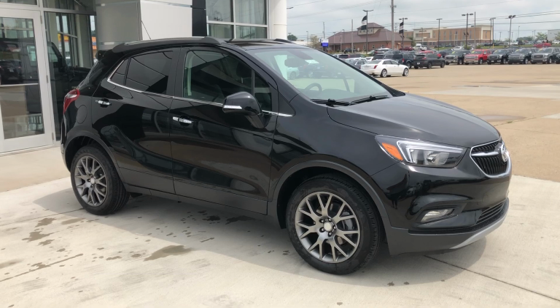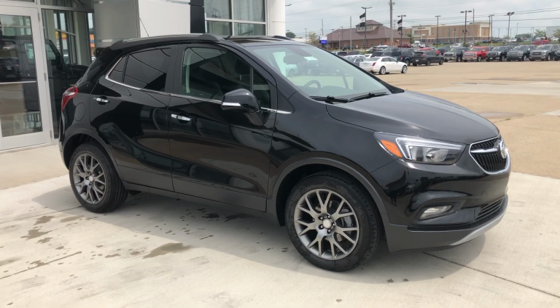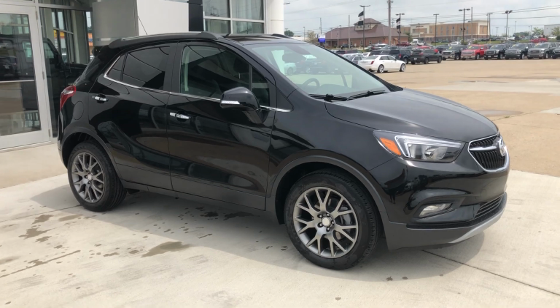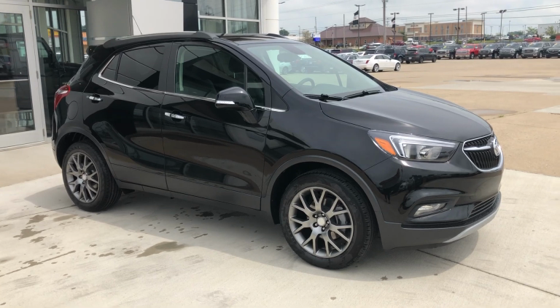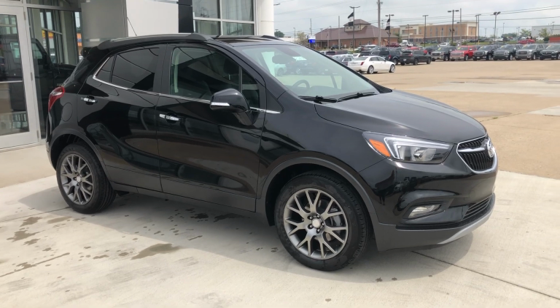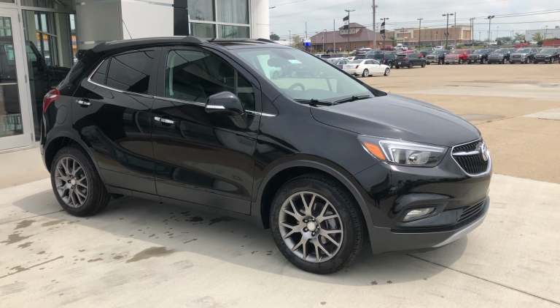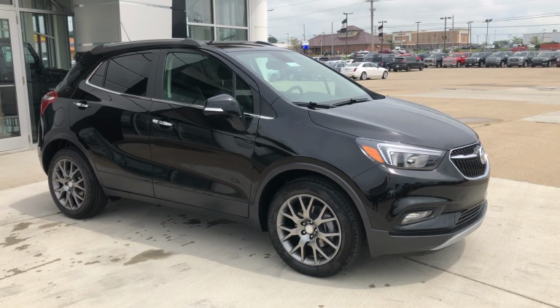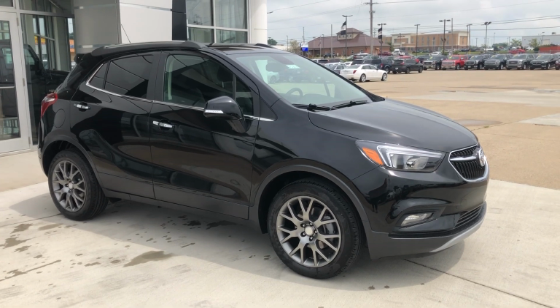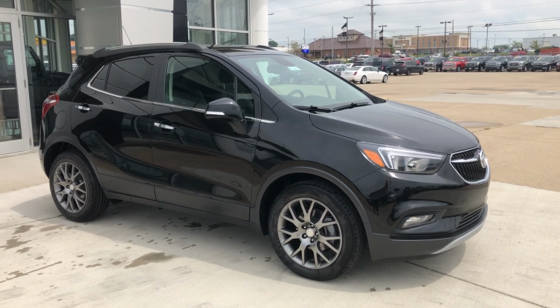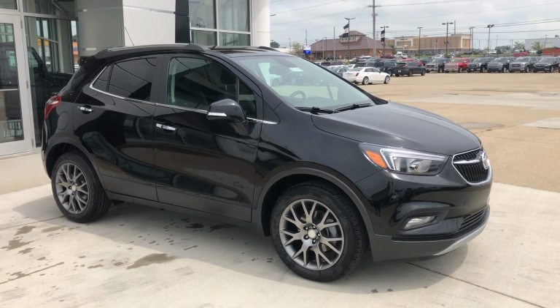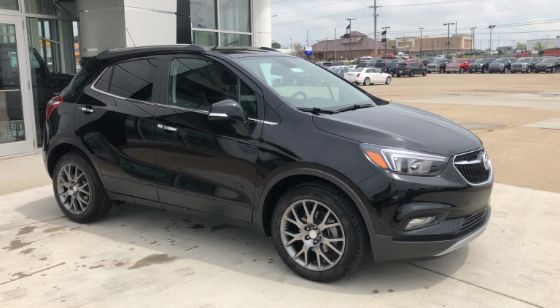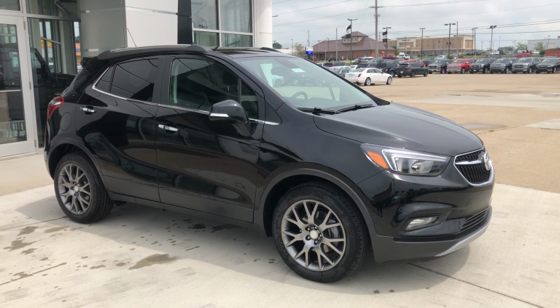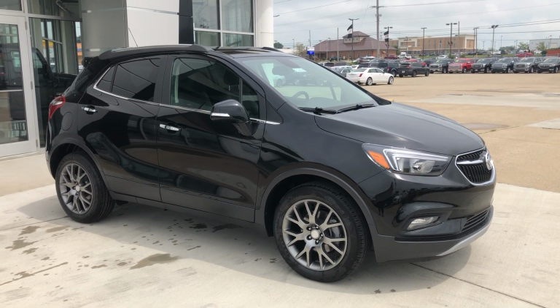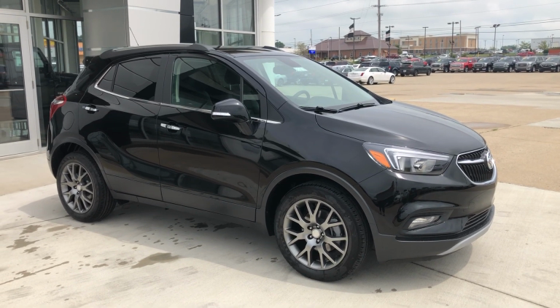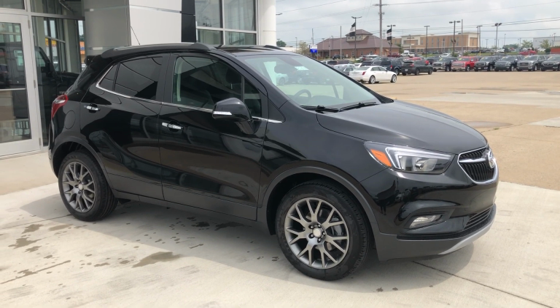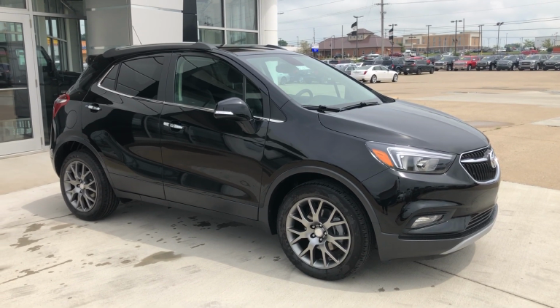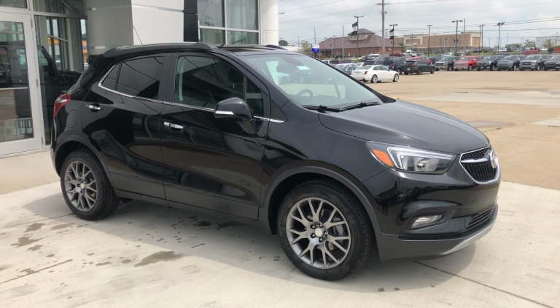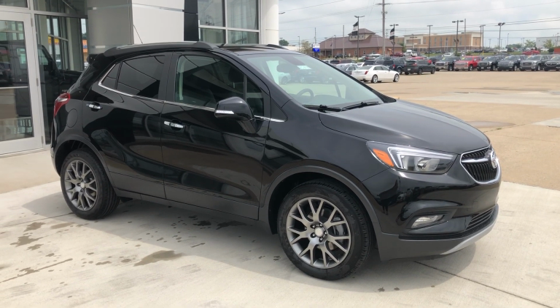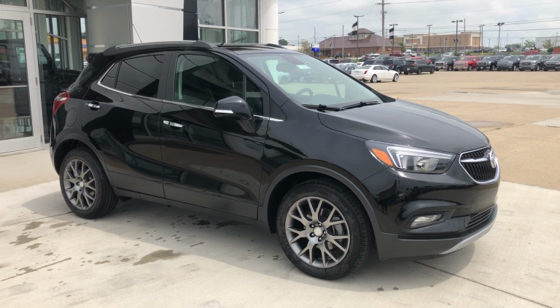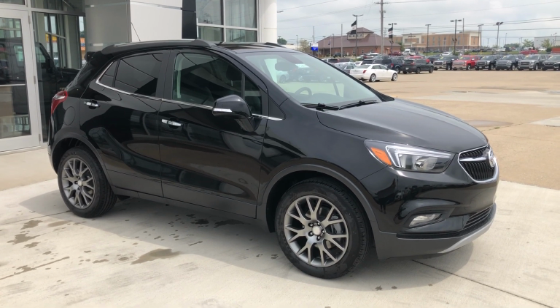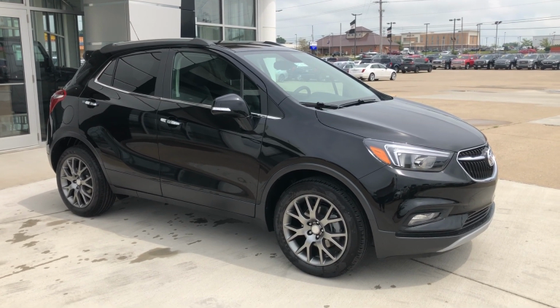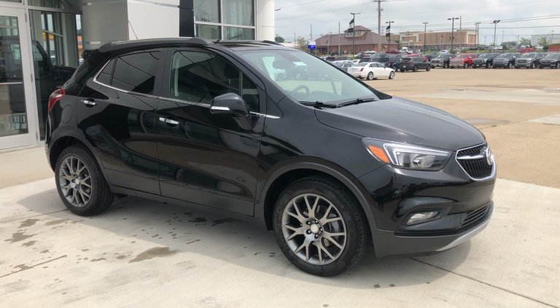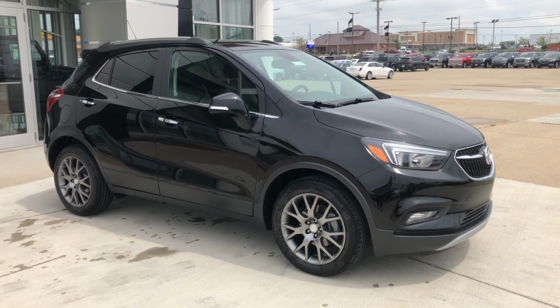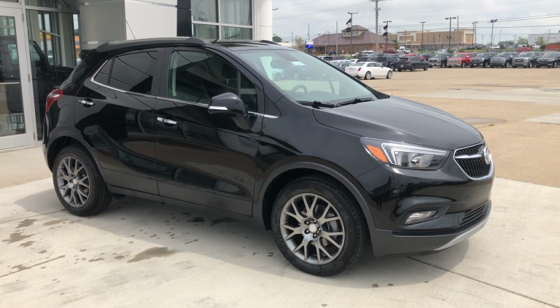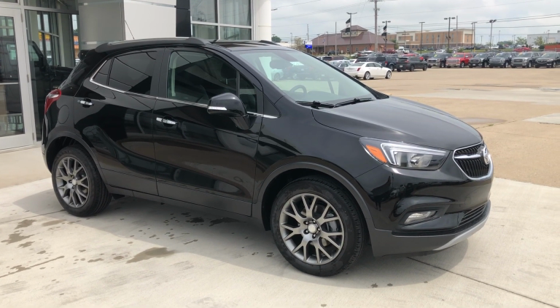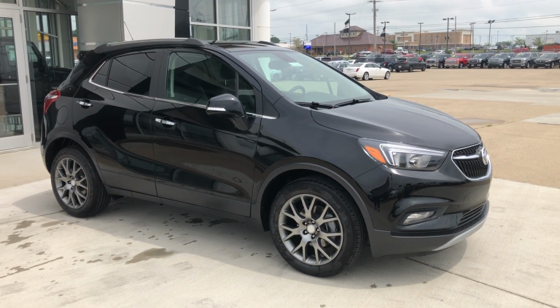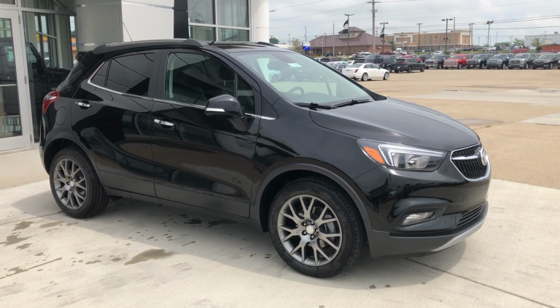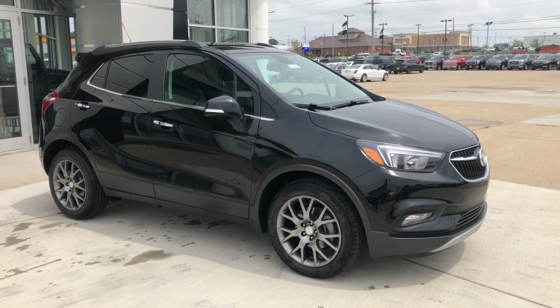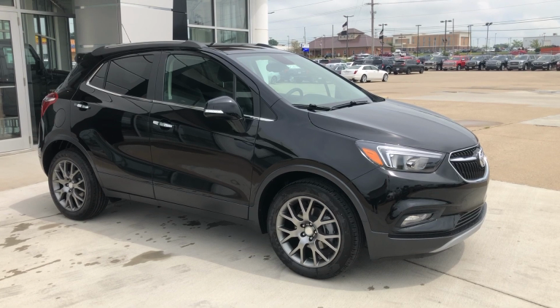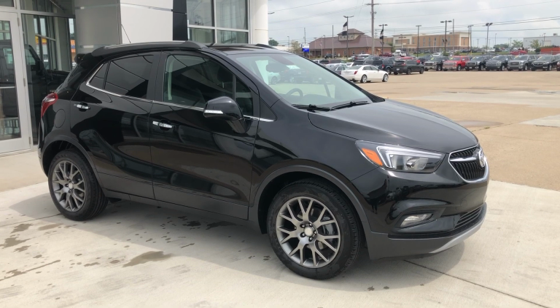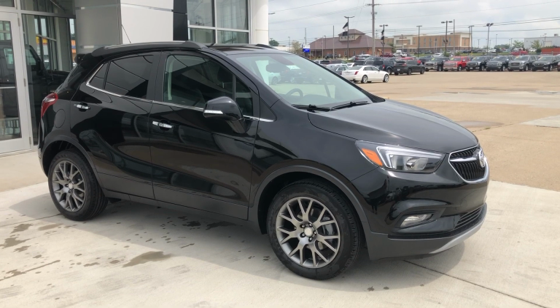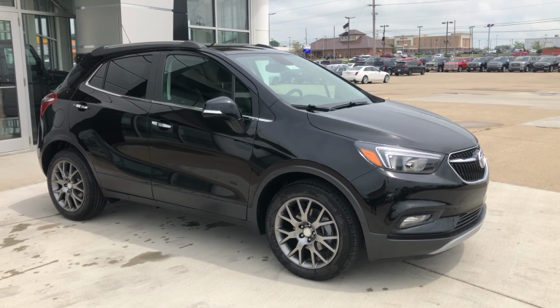Hello and welcome to Hublard Buick's GMC online showroom. Today we're going to have a quick look at this 2019 Buick Encore.